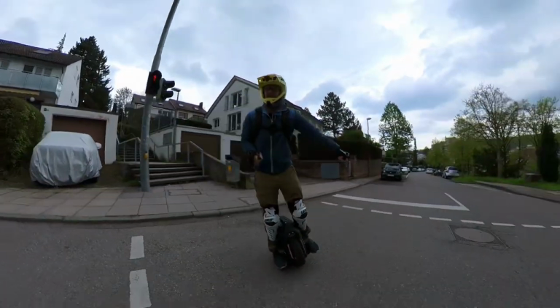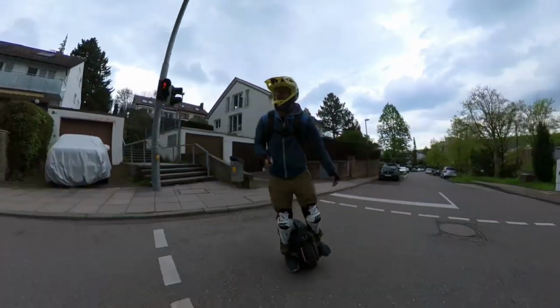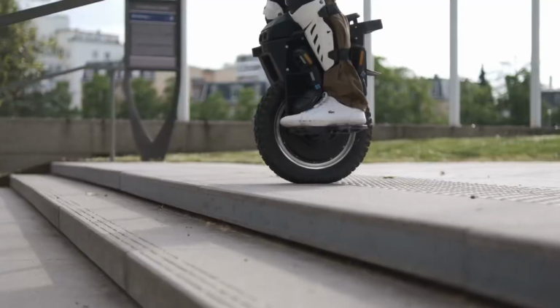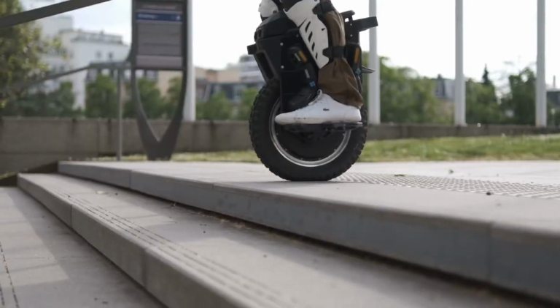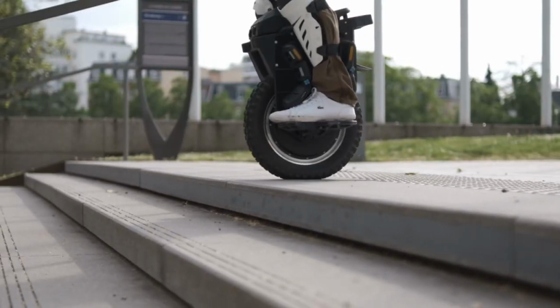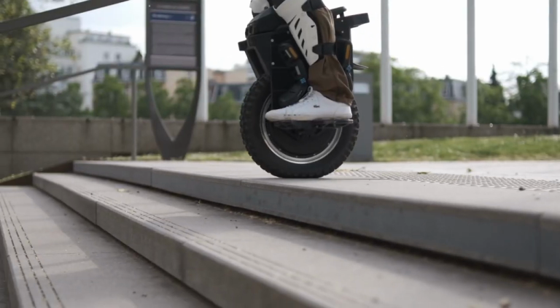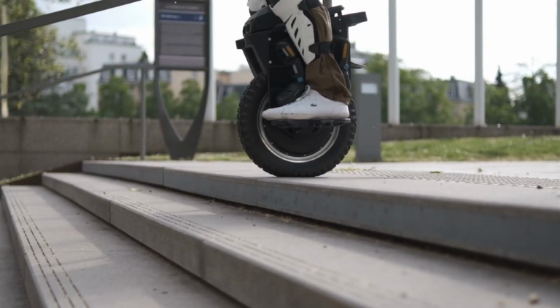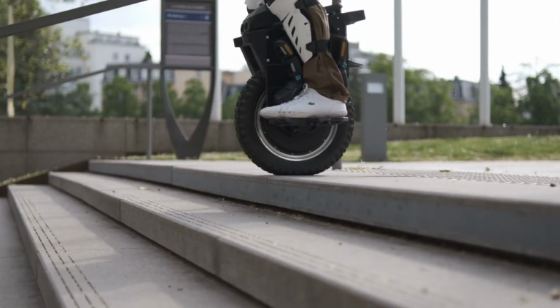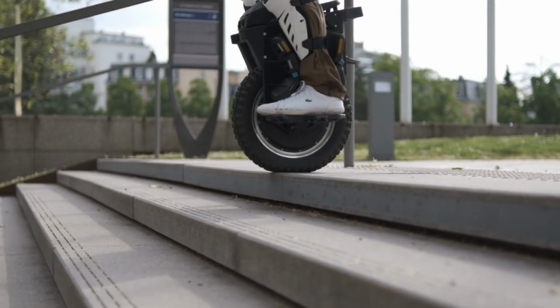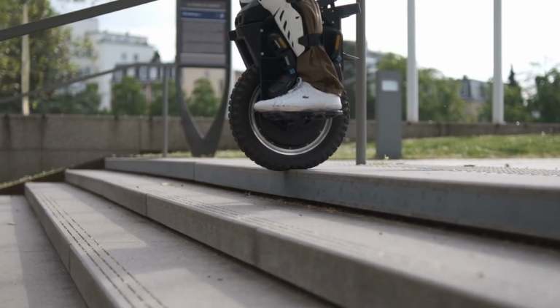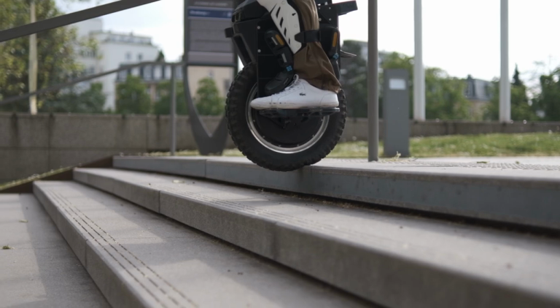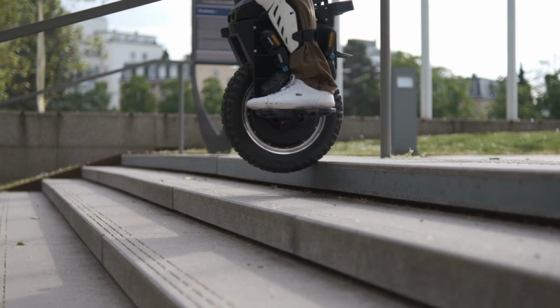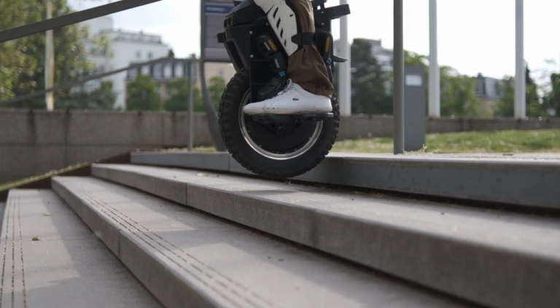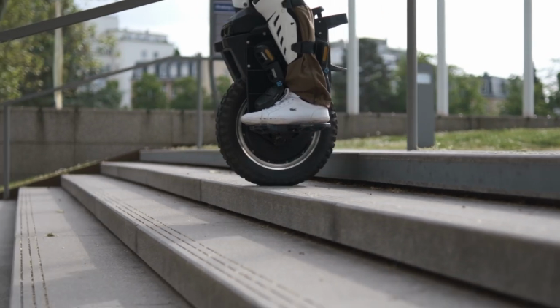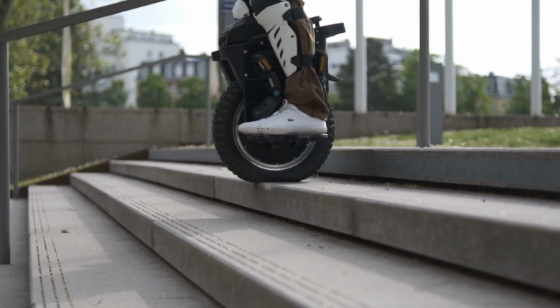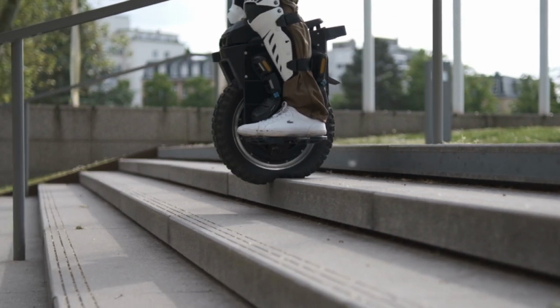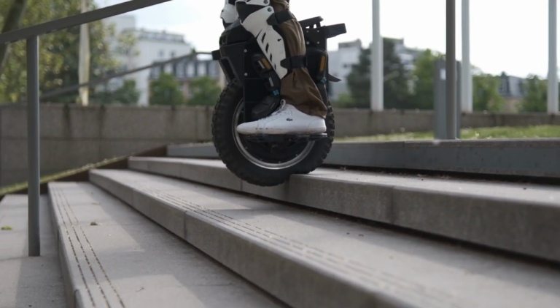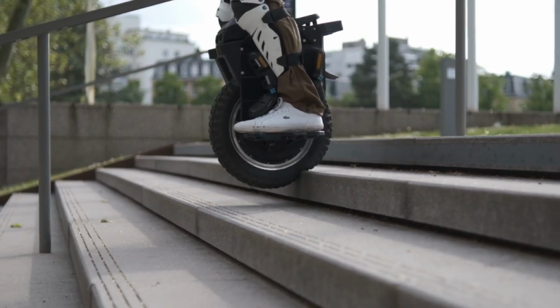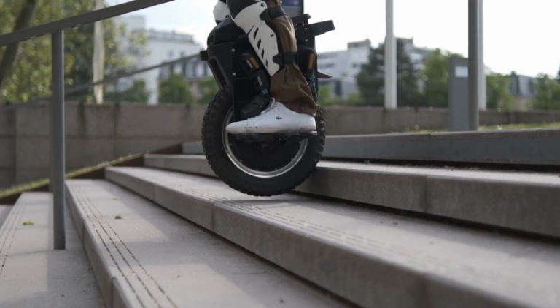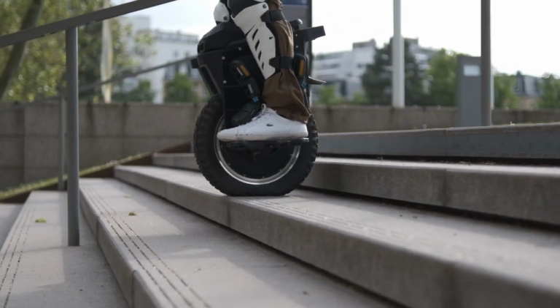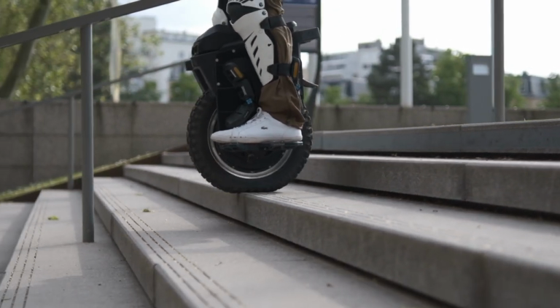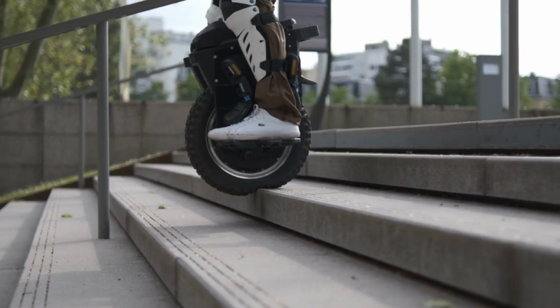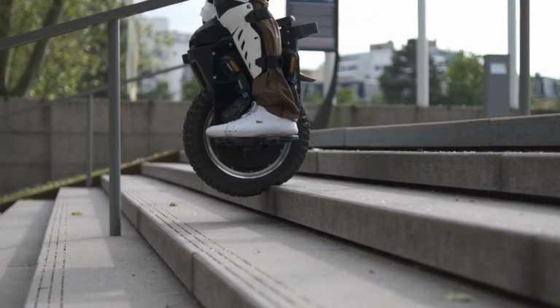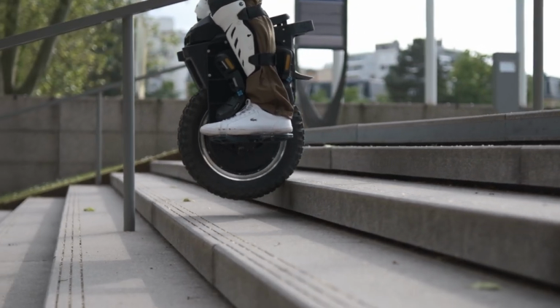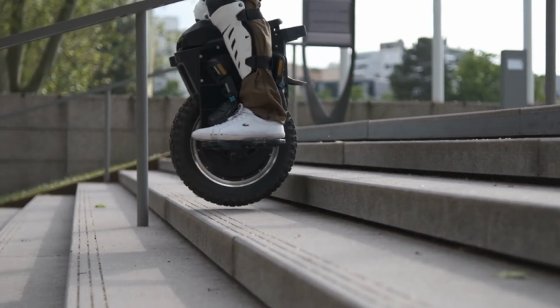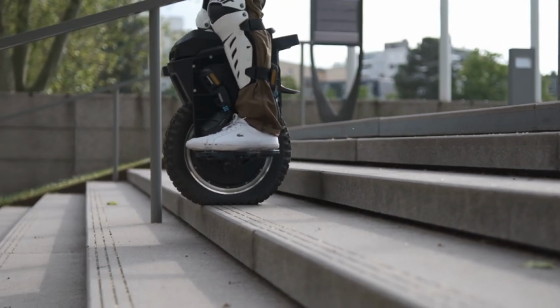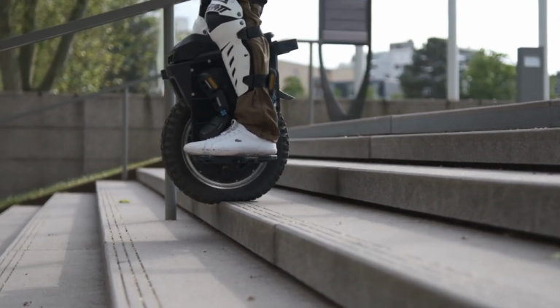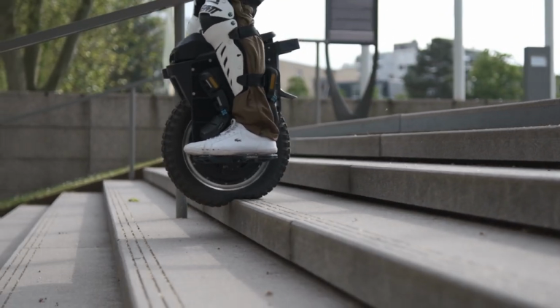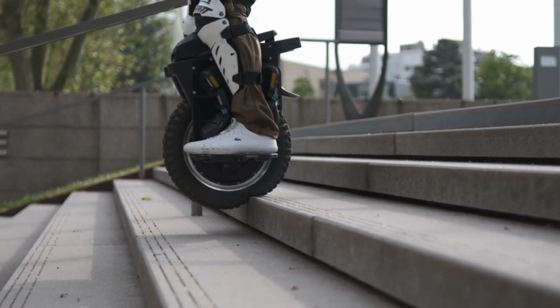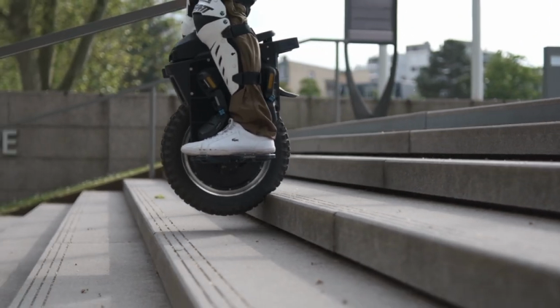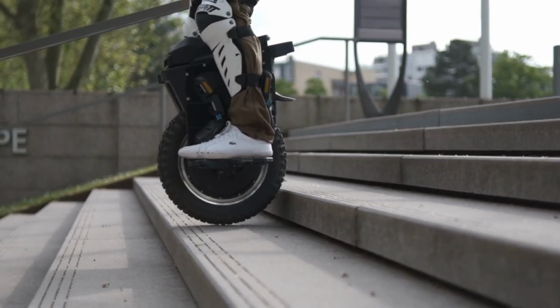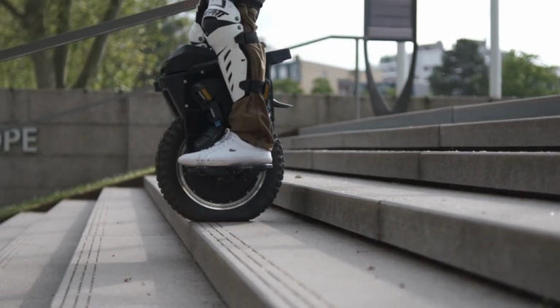When talking about stairs, even though you have the bigger 18-inch tire on the T4, it's way smoother on a 16-inch wheel because of the 10-centimeter suspension.